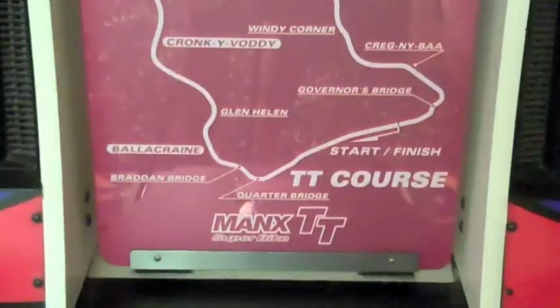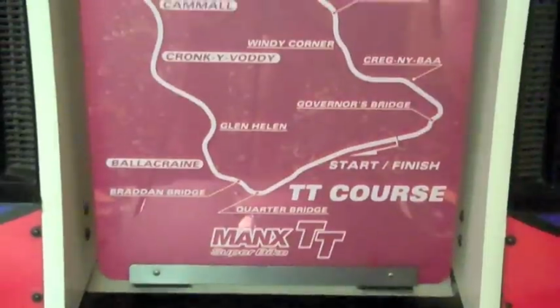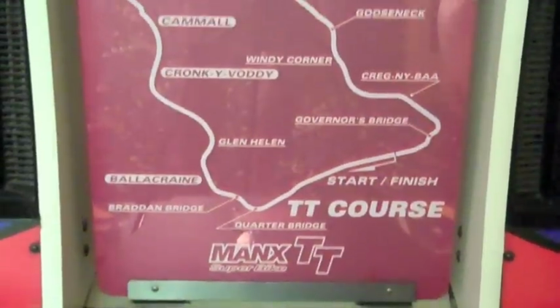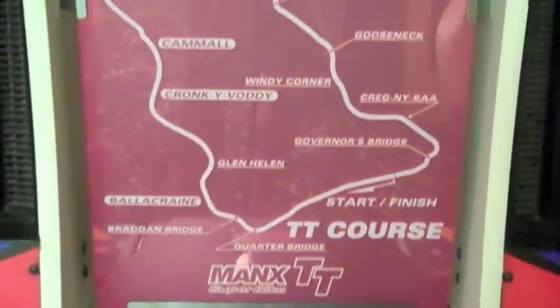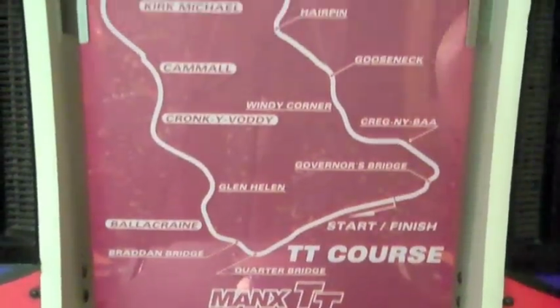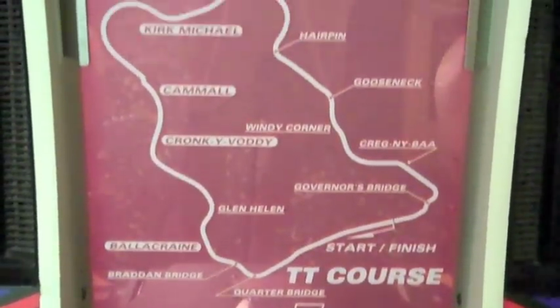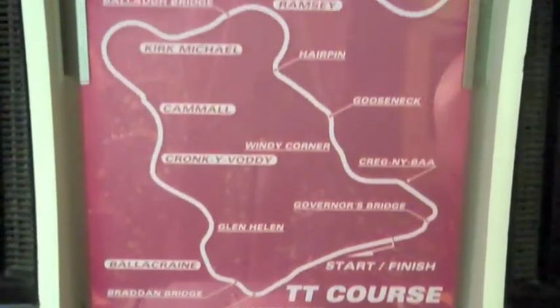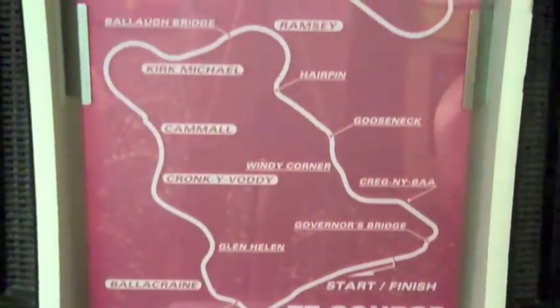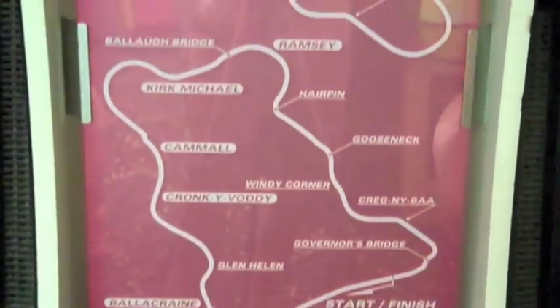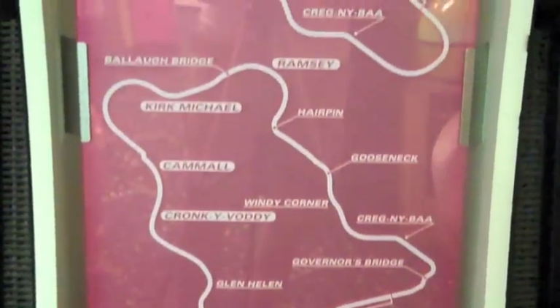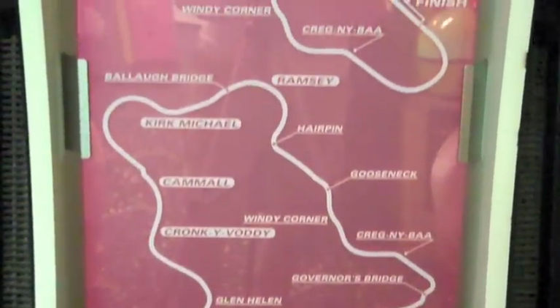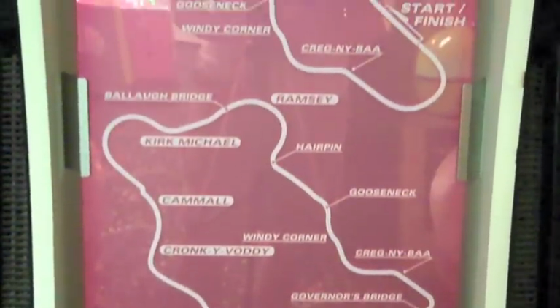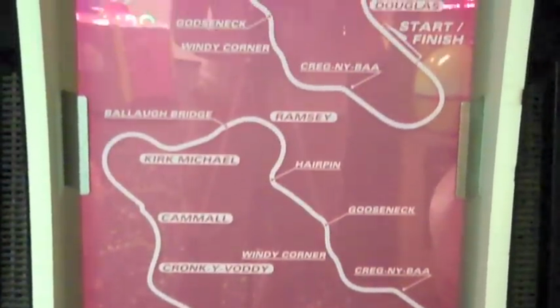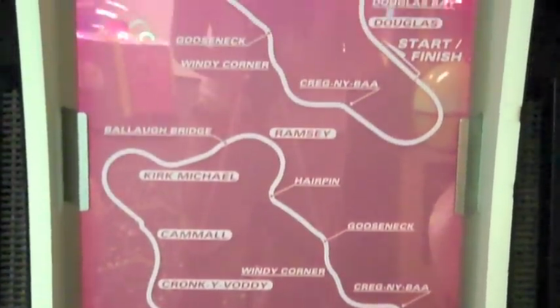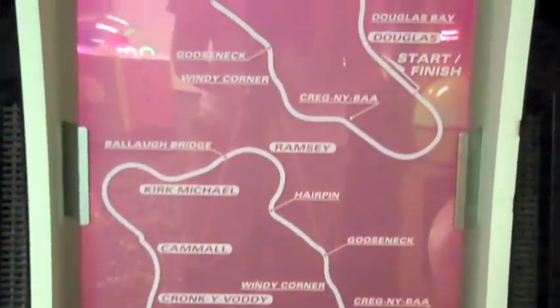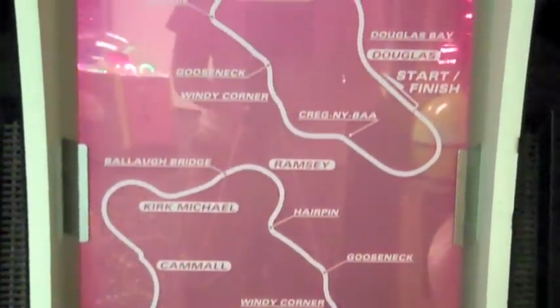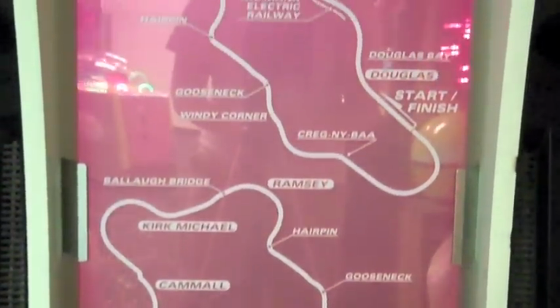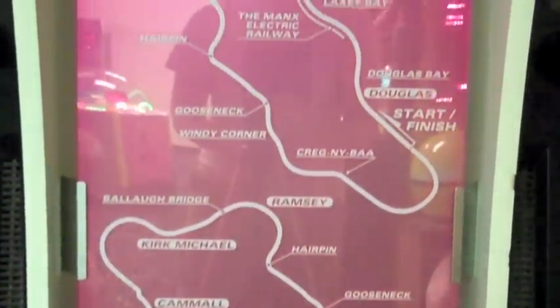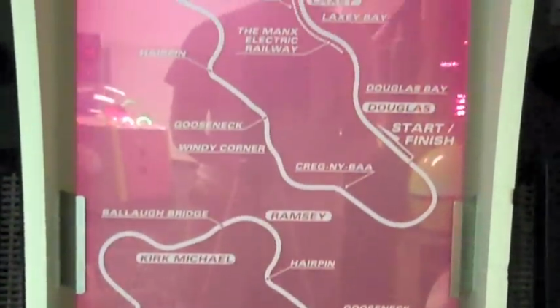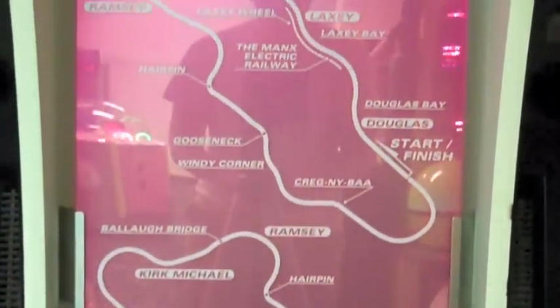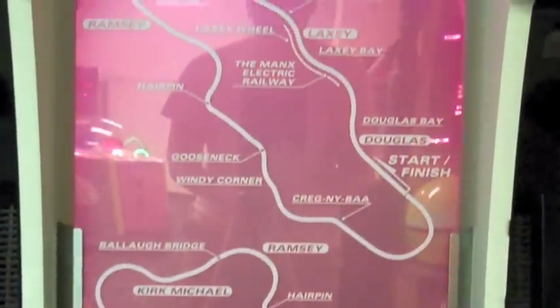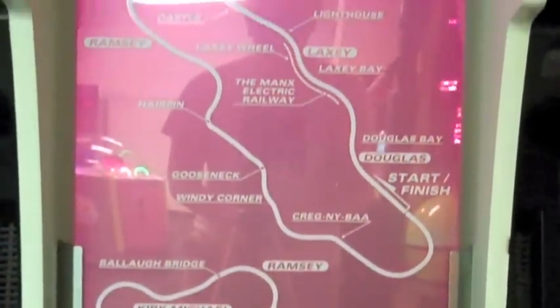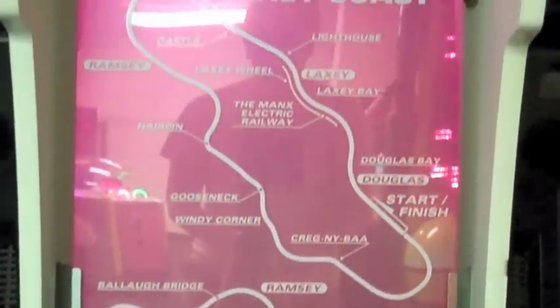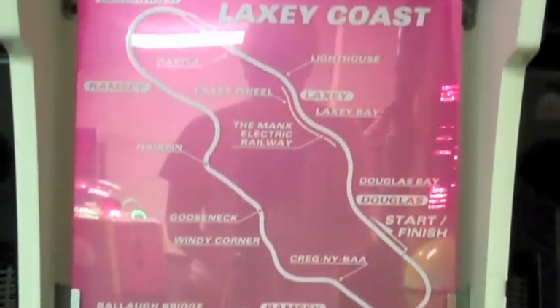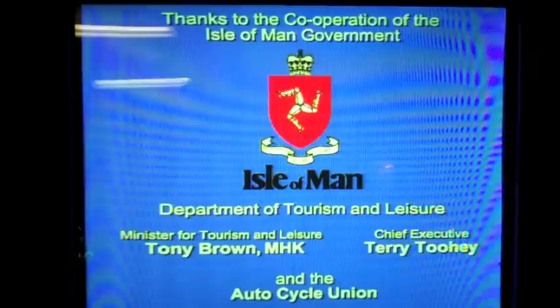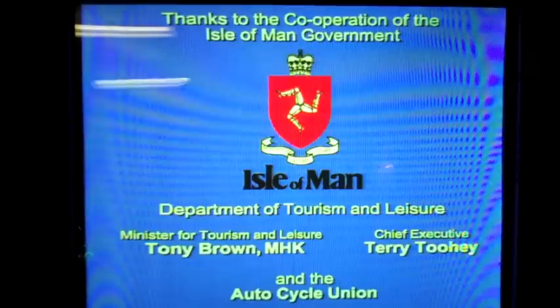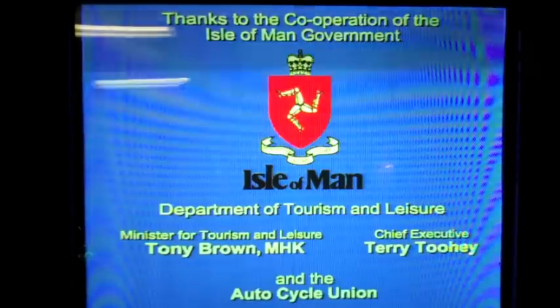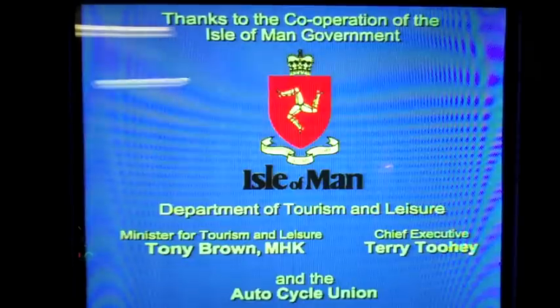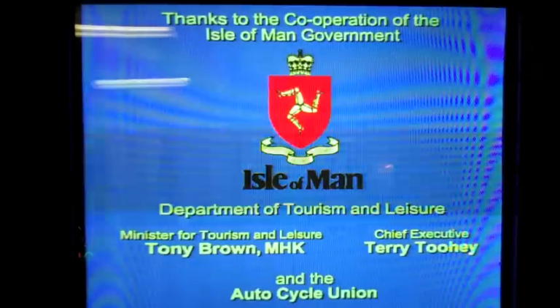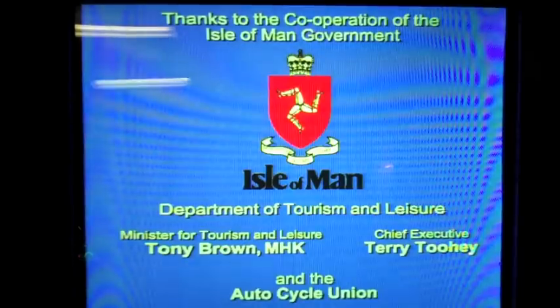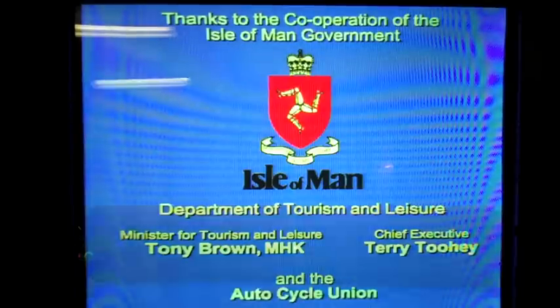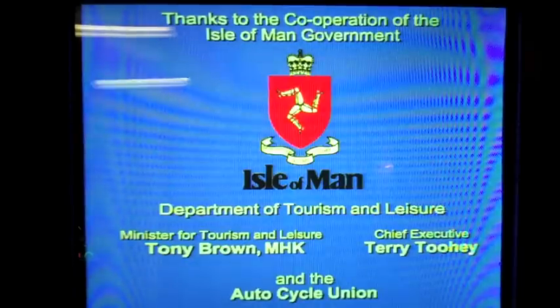The game had you racing on two tracks that took you through the Isle of Man TT, a world famous motorcycle racing event that takes place on the Isle of Man.